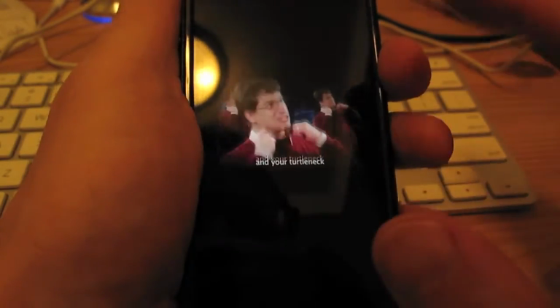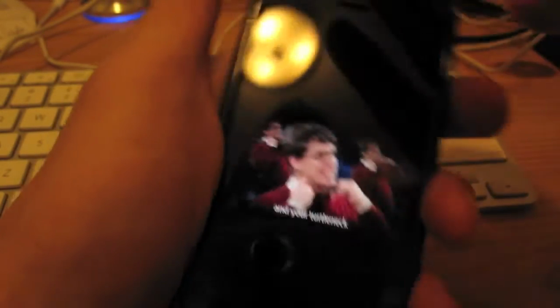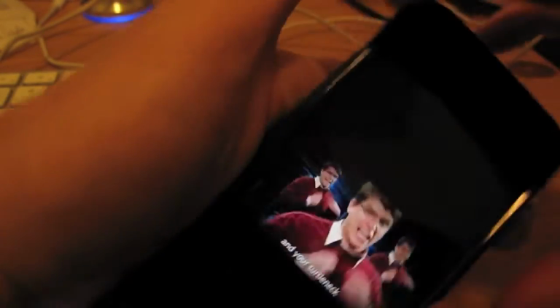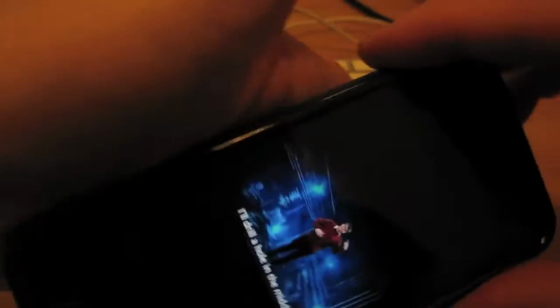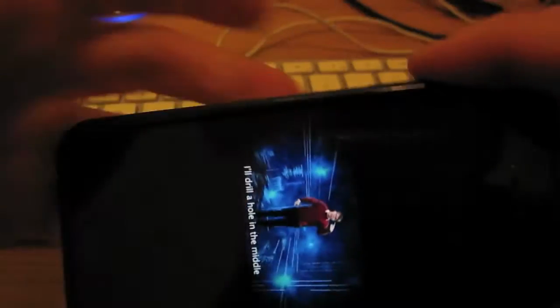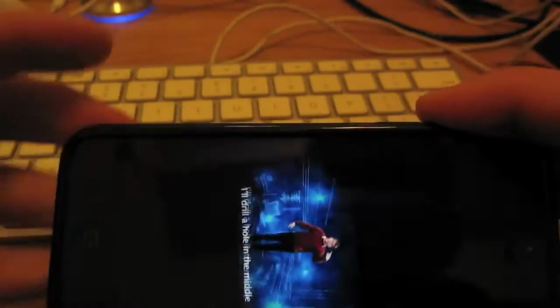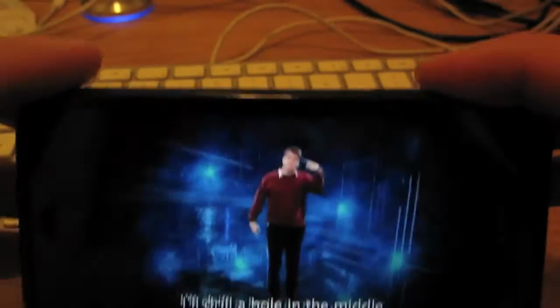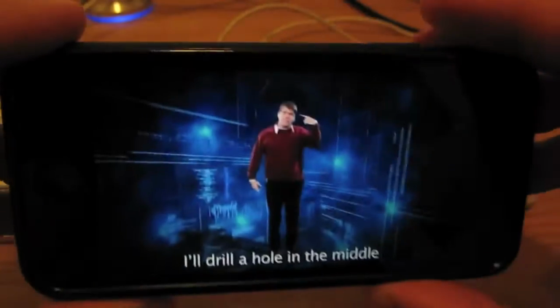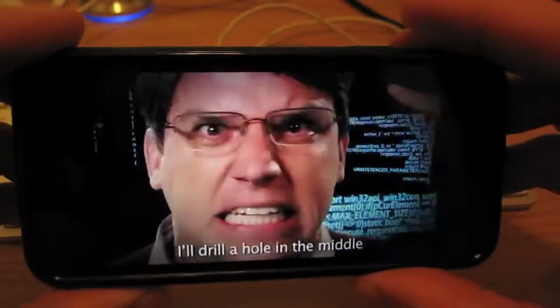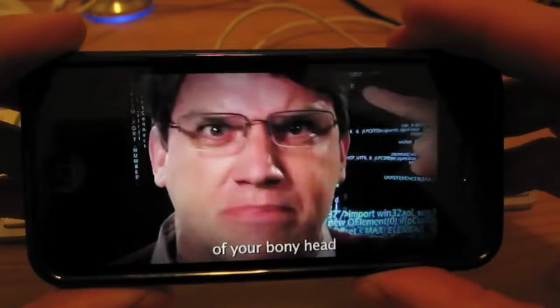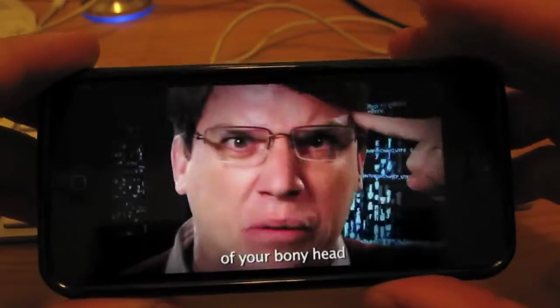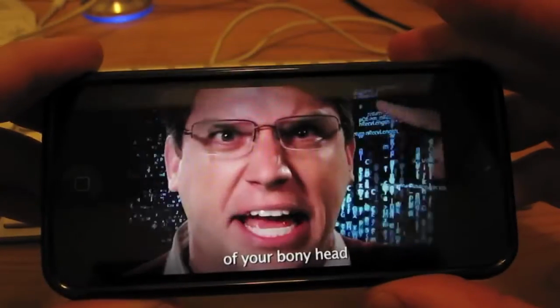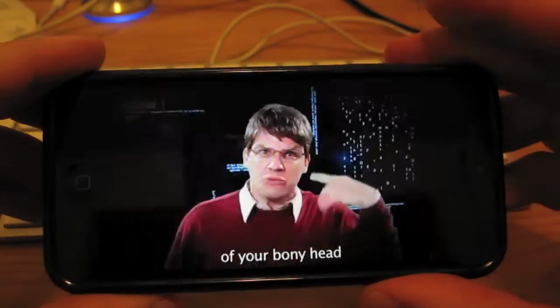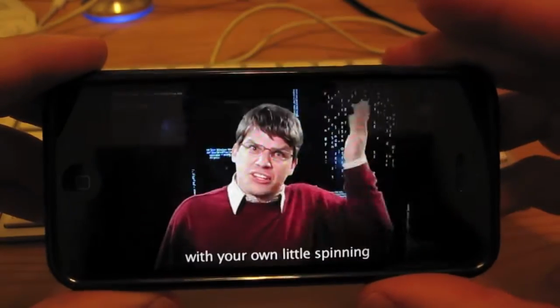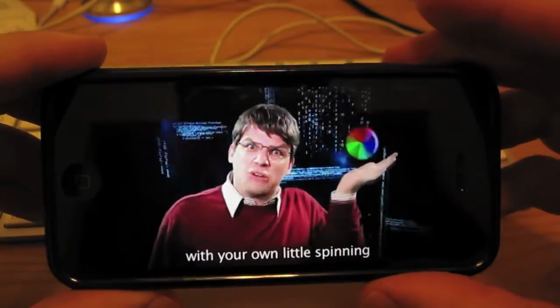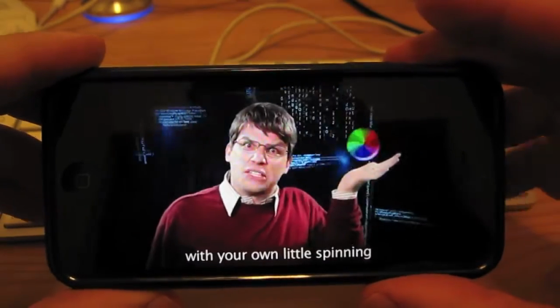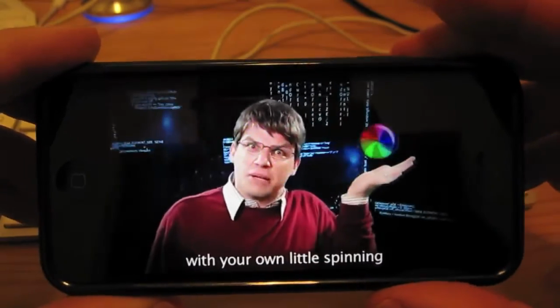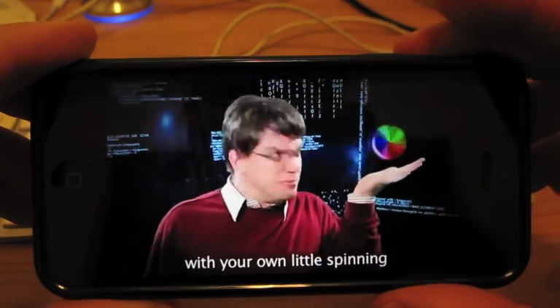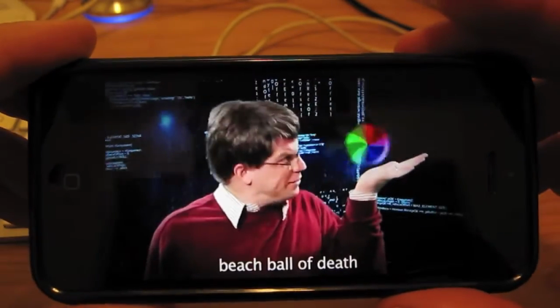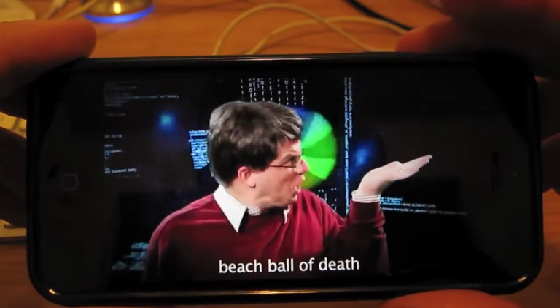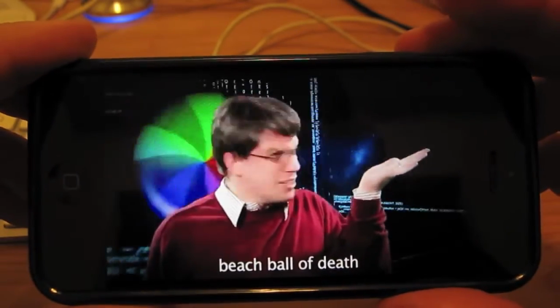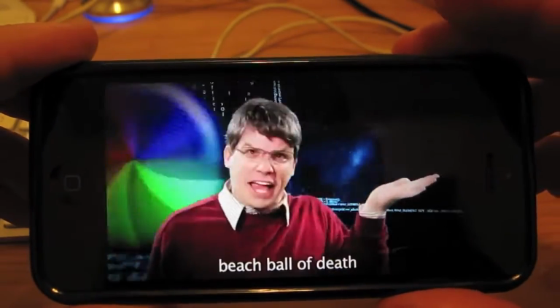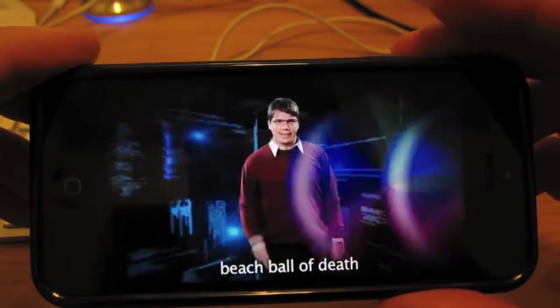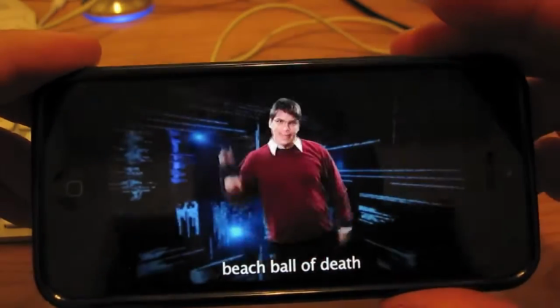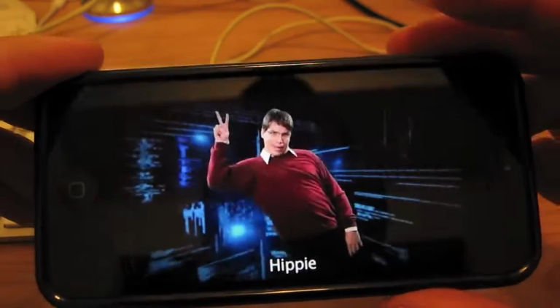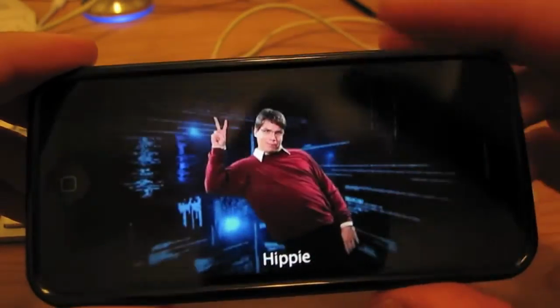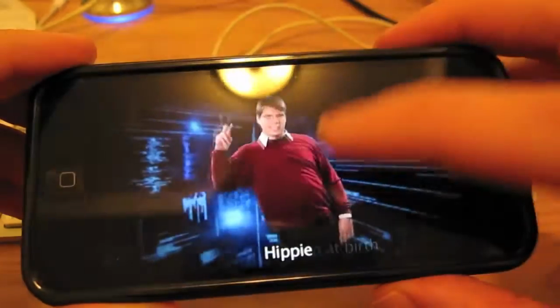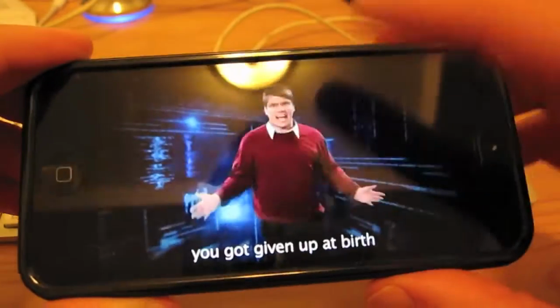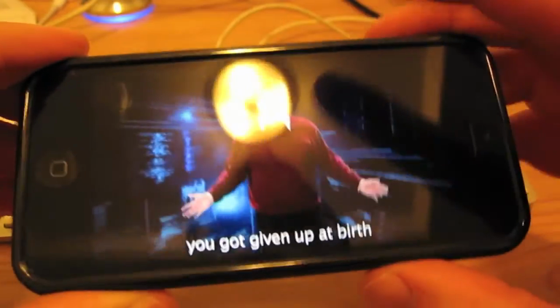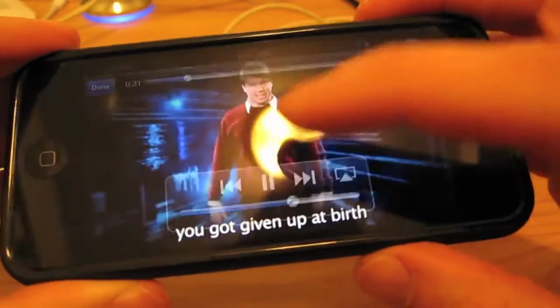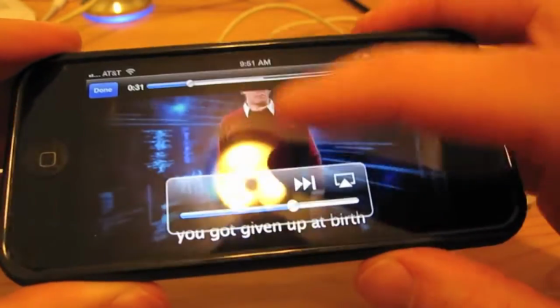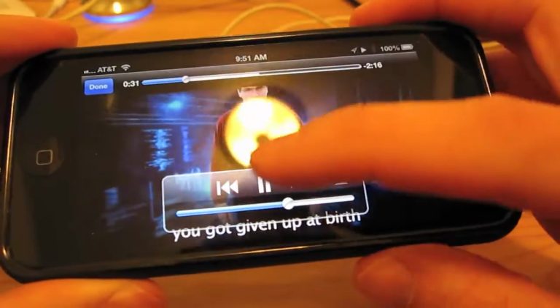I'll just show you here what it looks like full screen. You can also, in the settings, change it to HD.